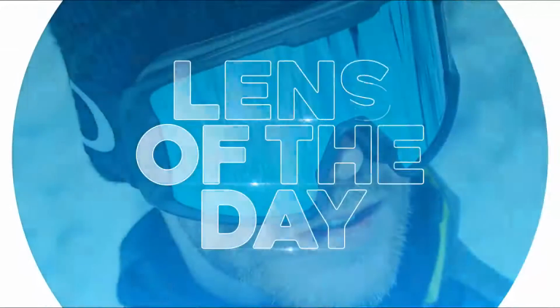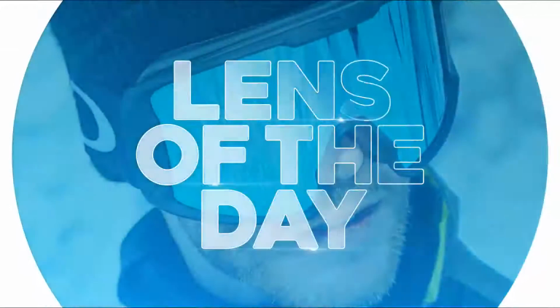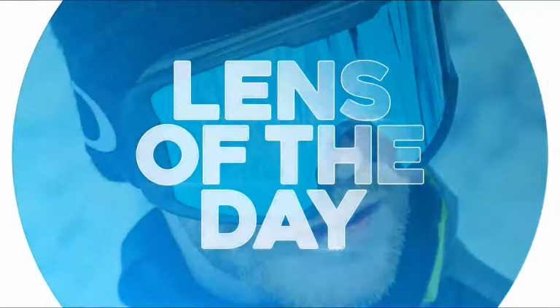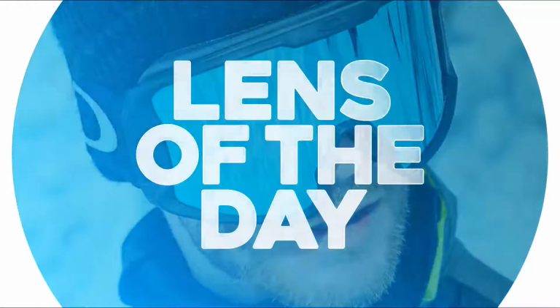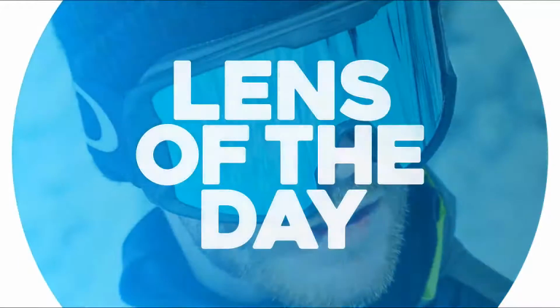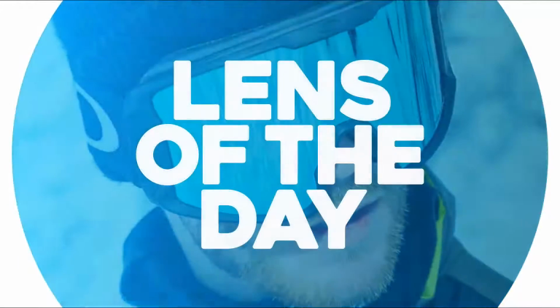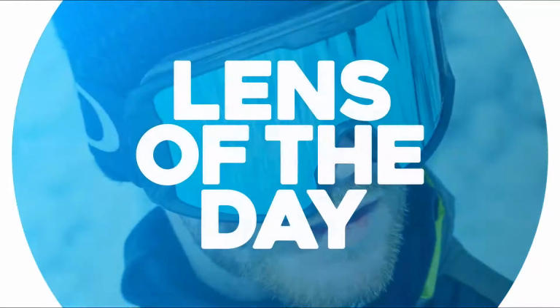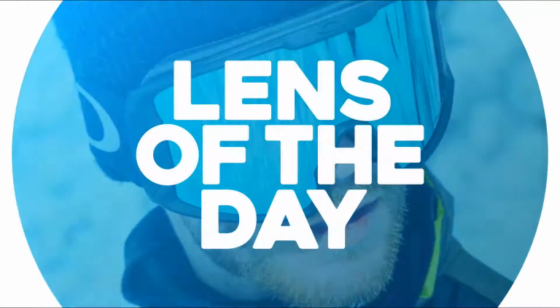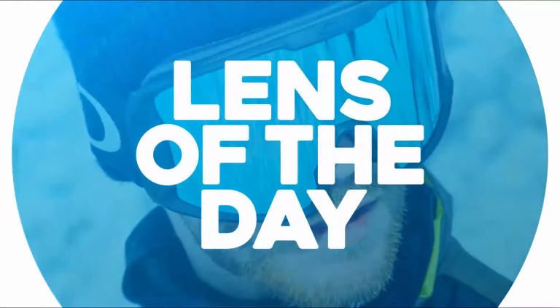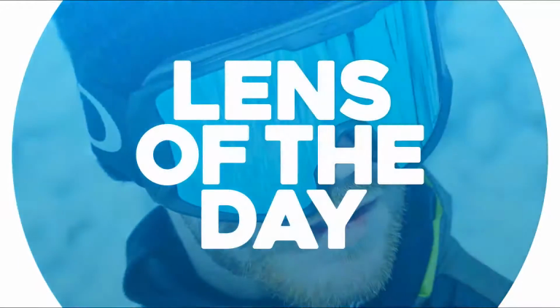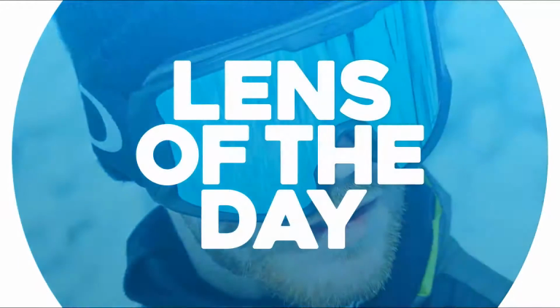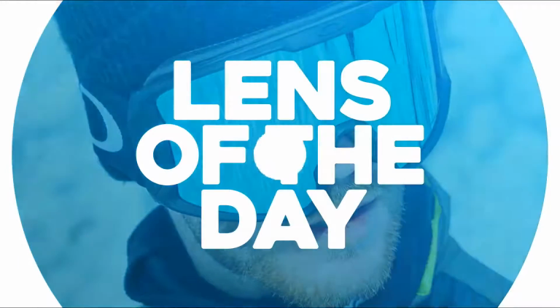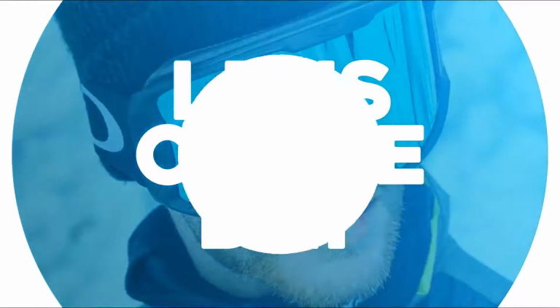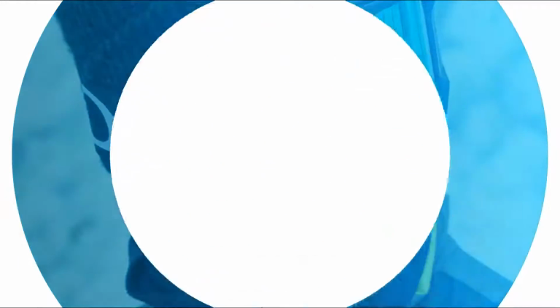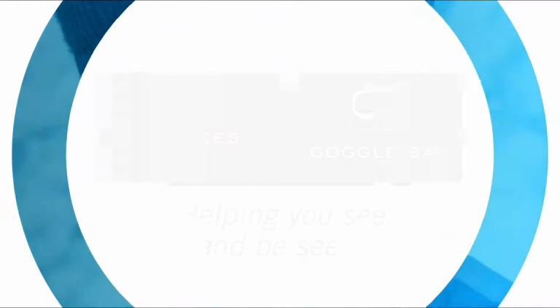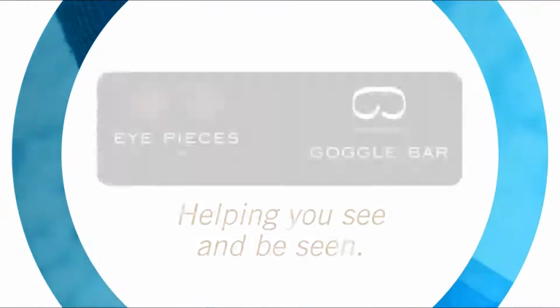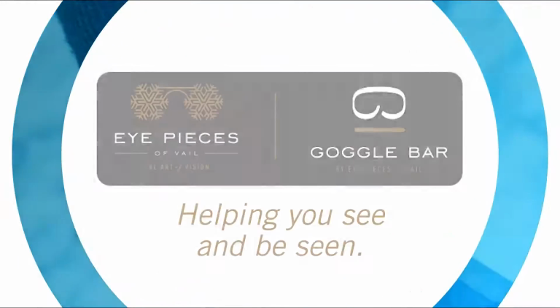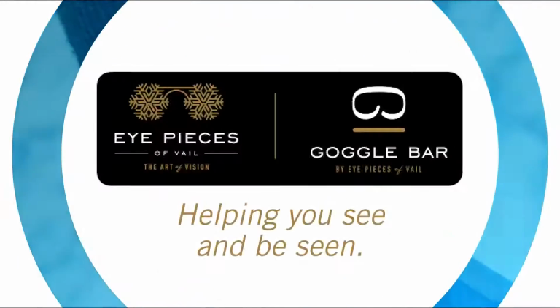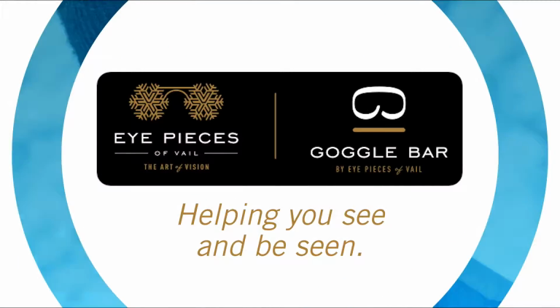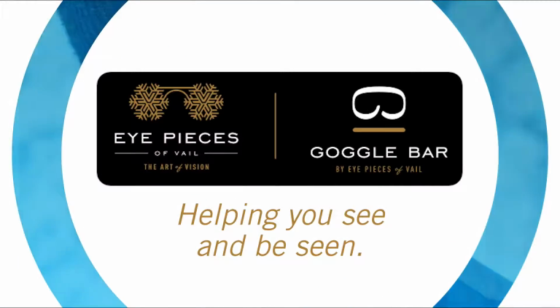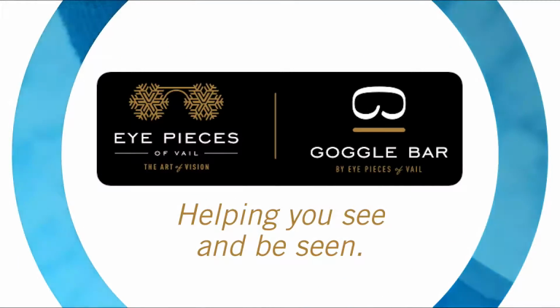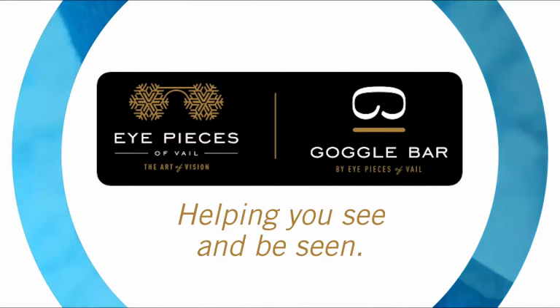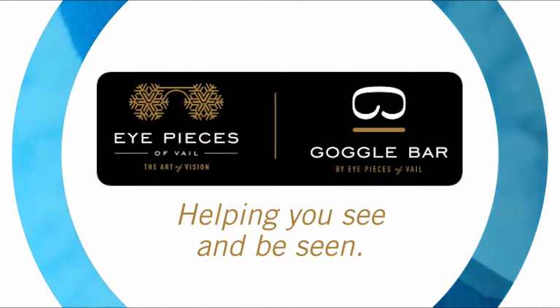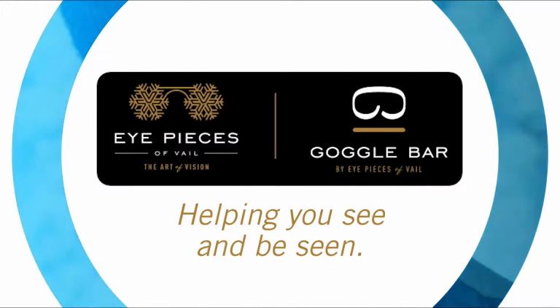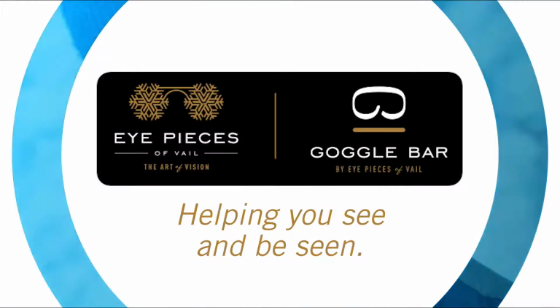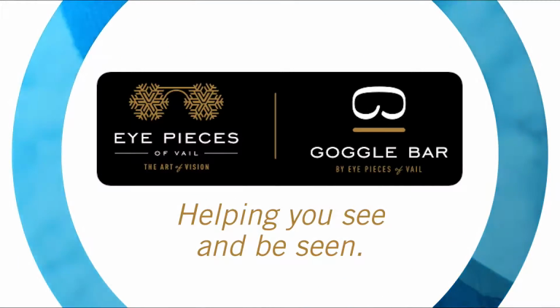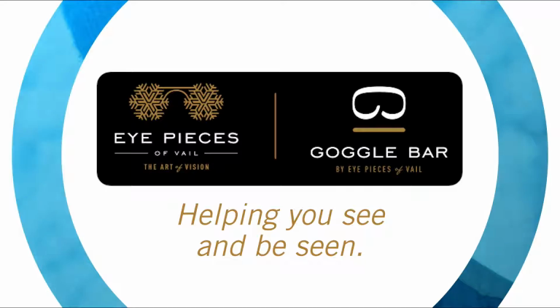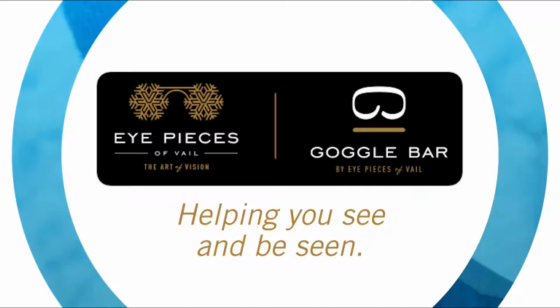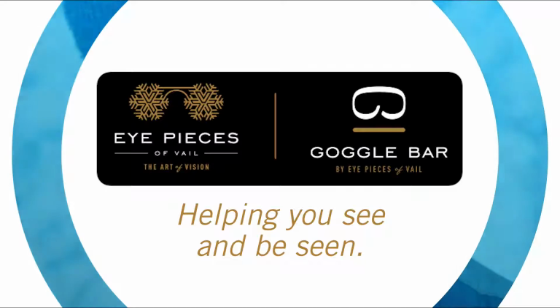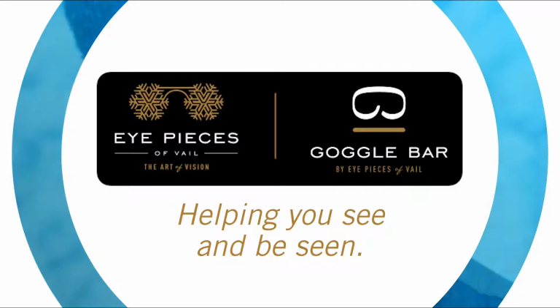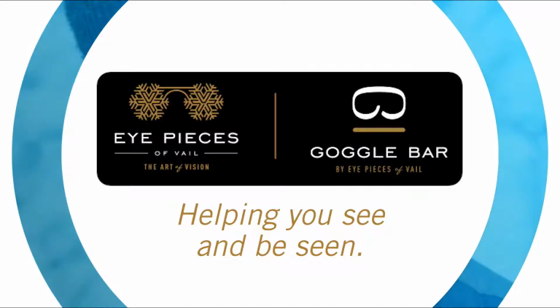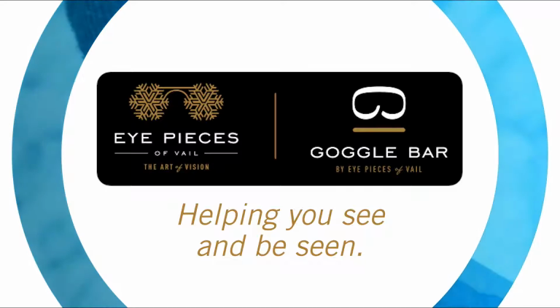Lens of the Day is brought to you by Eyepieces of Veil and Goggle Bar, serving the Veil Valley for over 30 years.